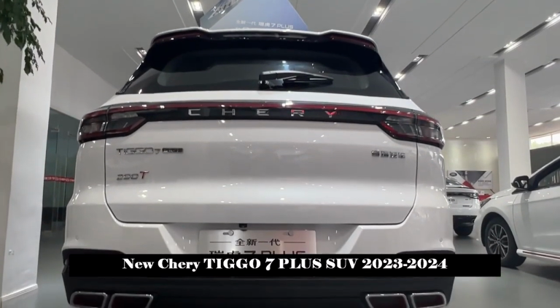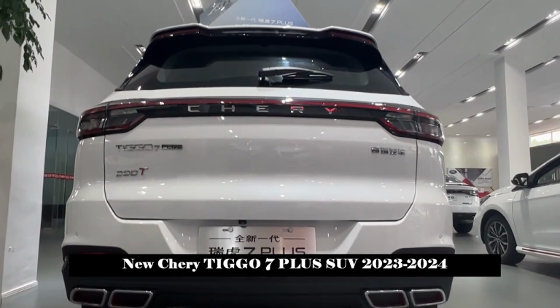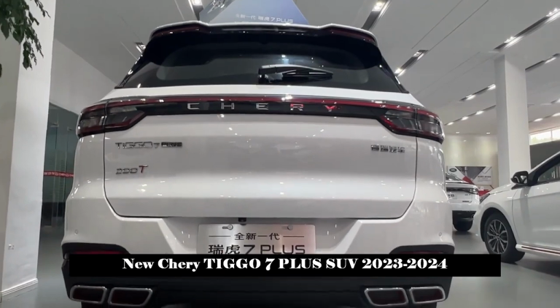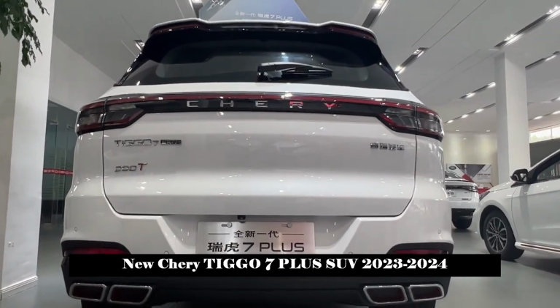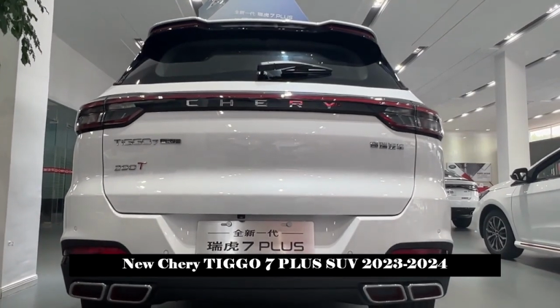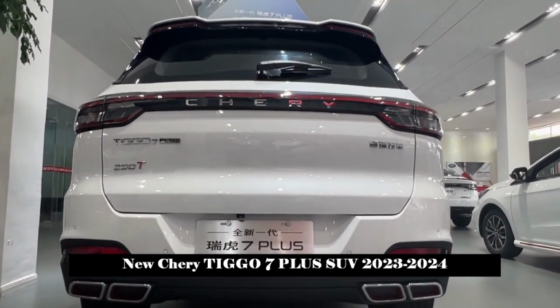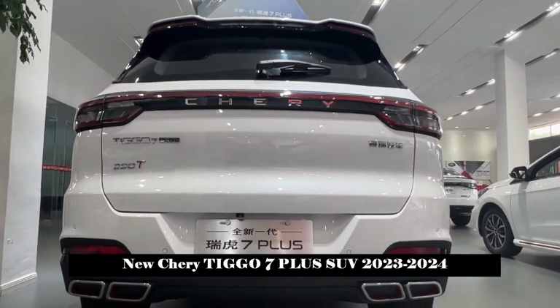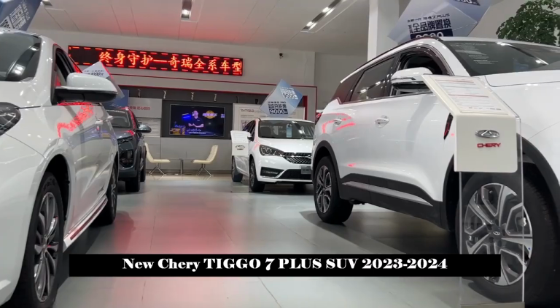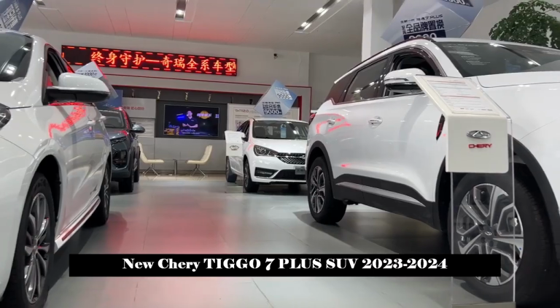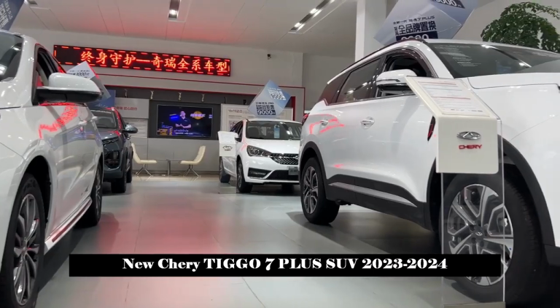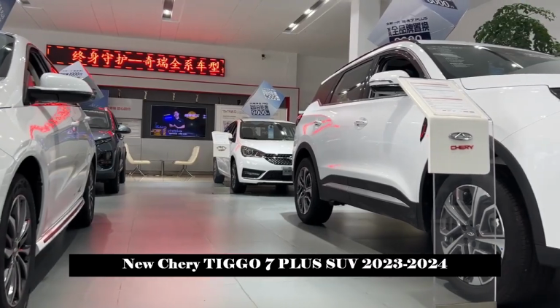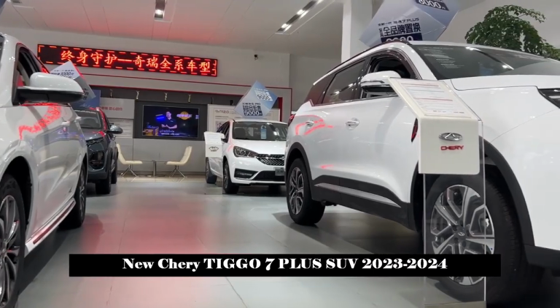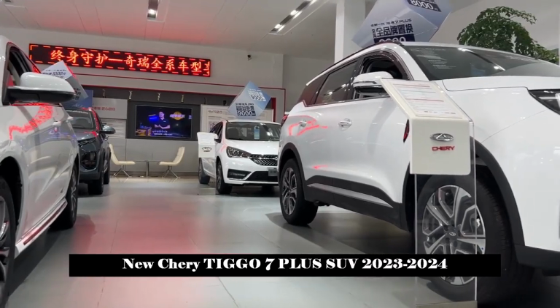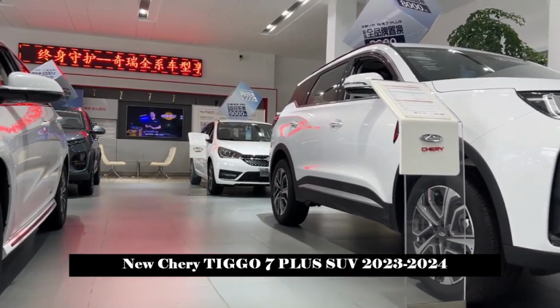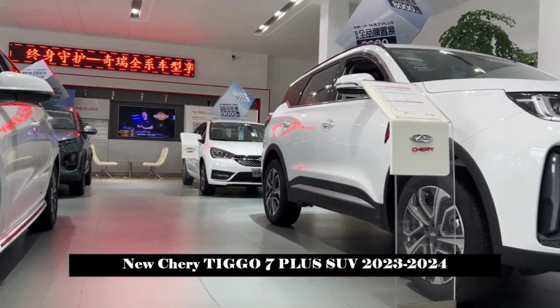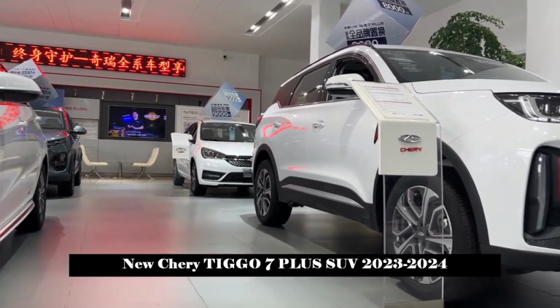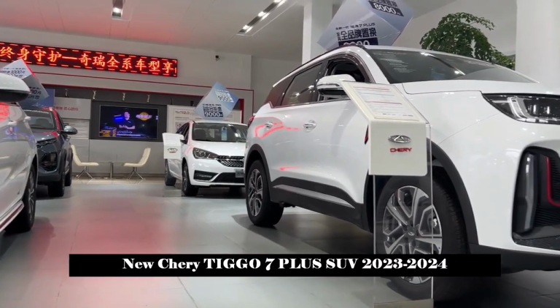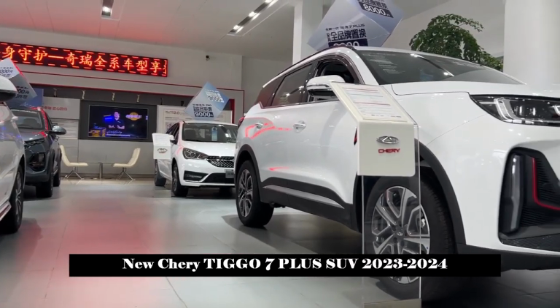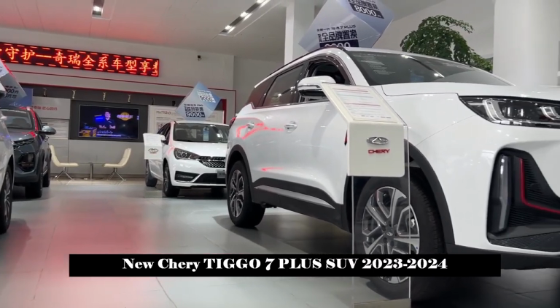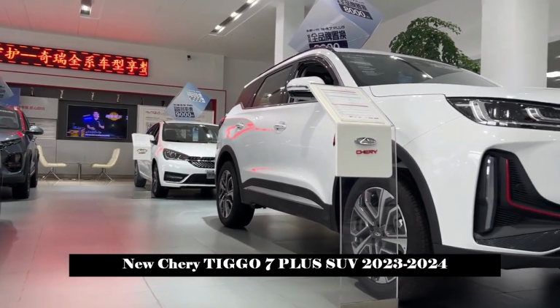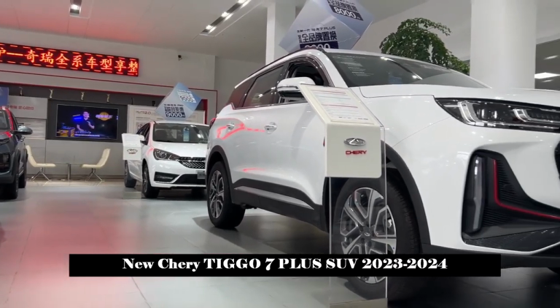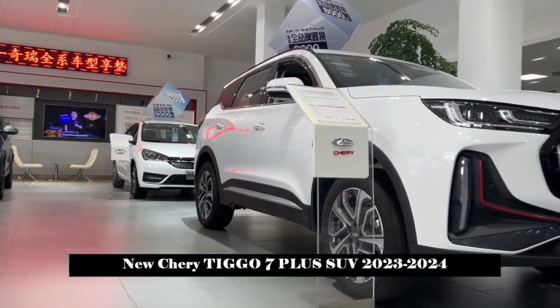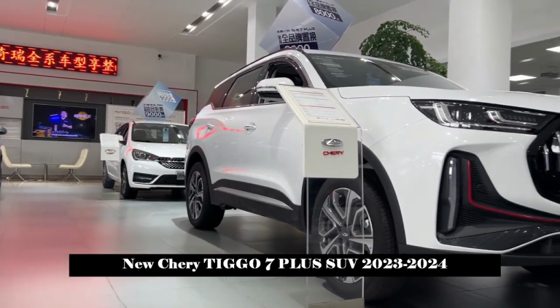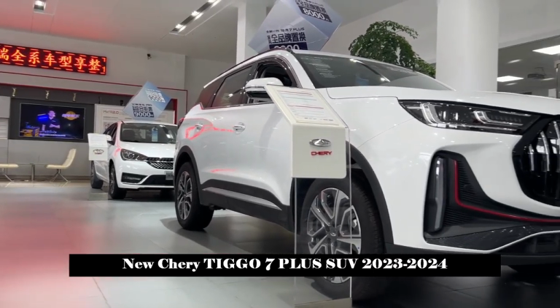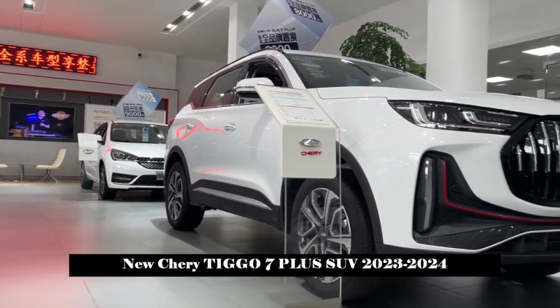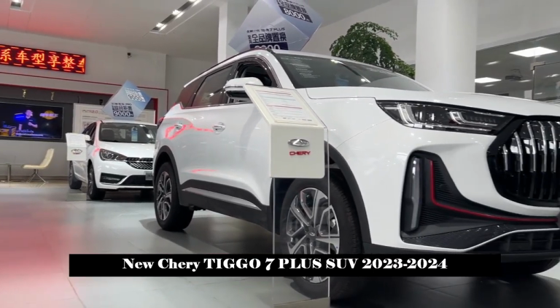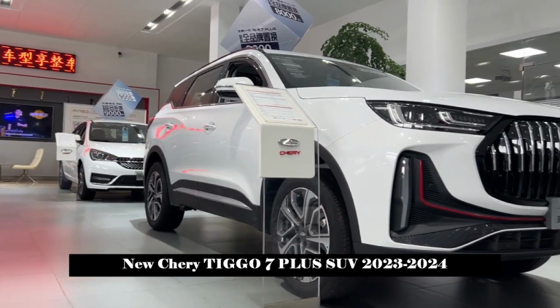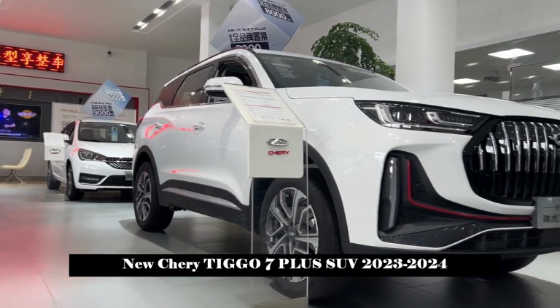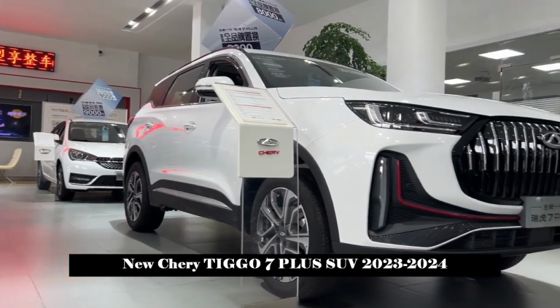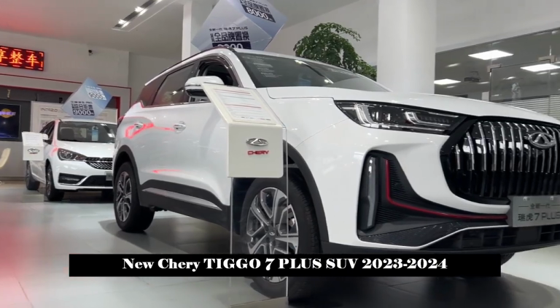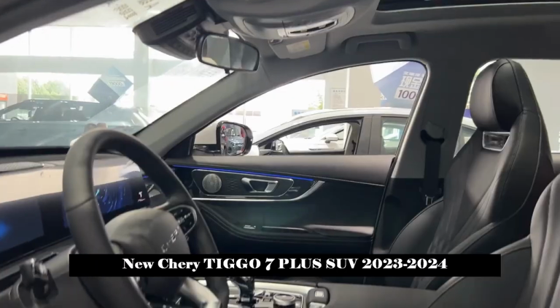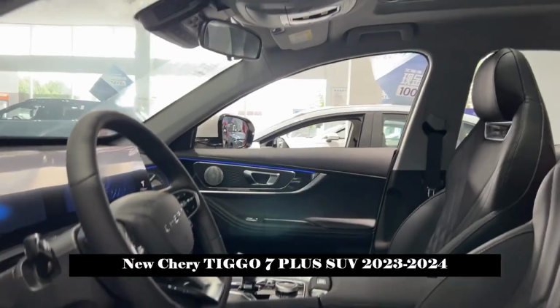The Crystal Diamond Gear Knob is the only gear knob in its class, highlighting a better quality-price ratio.